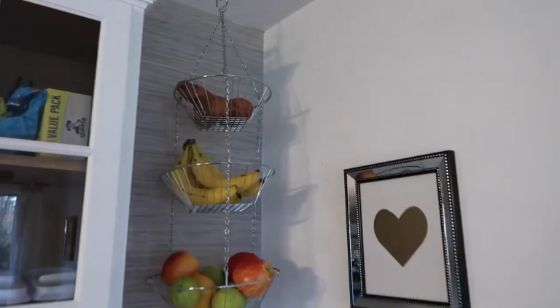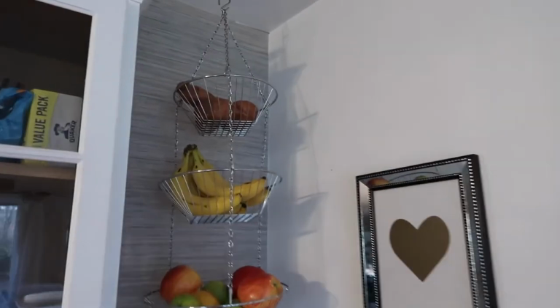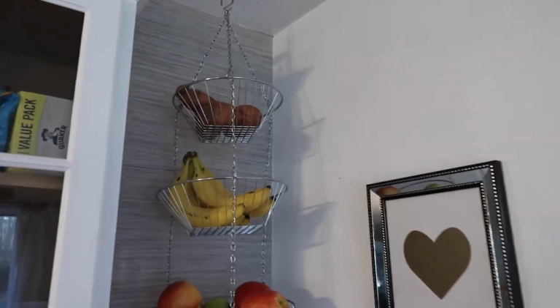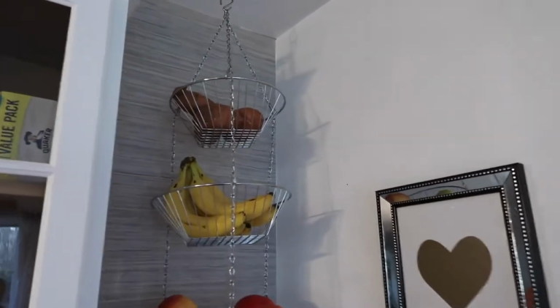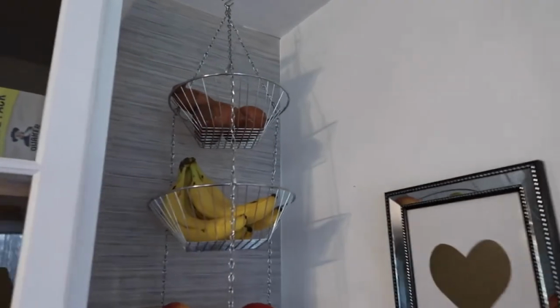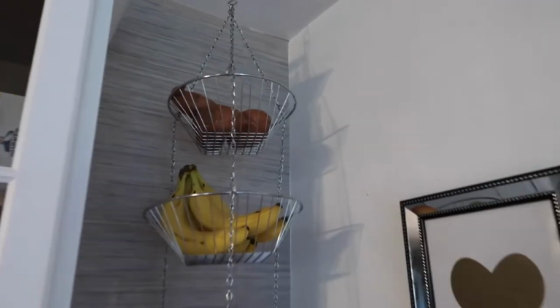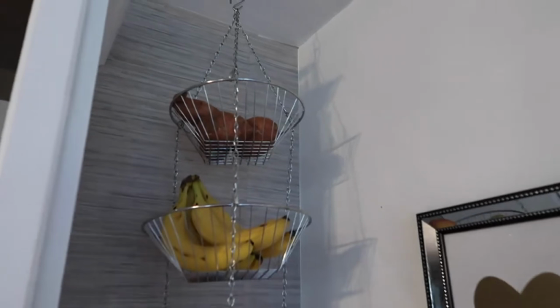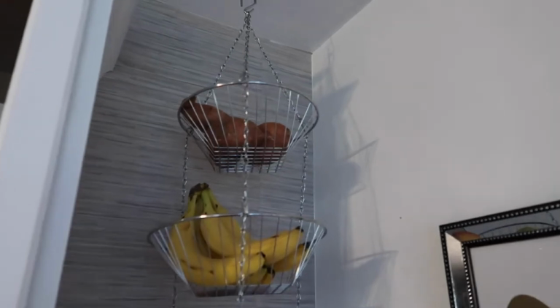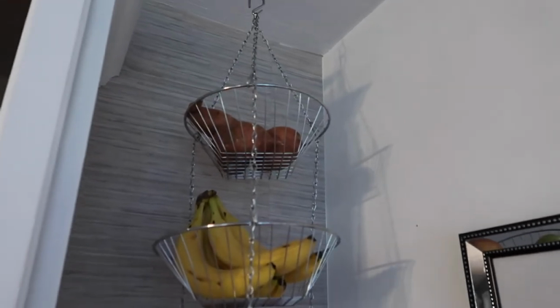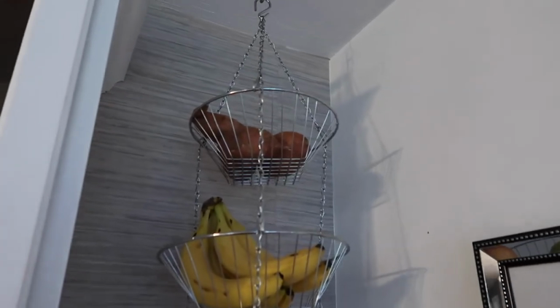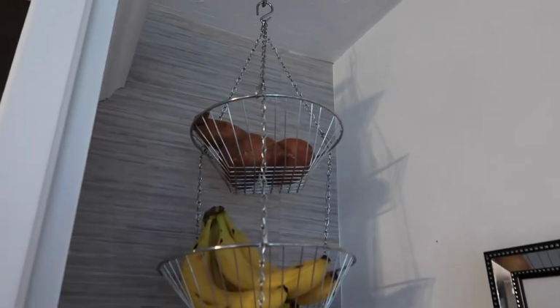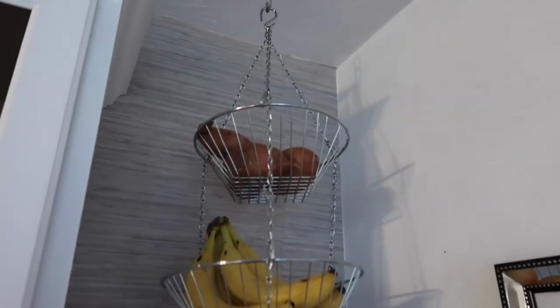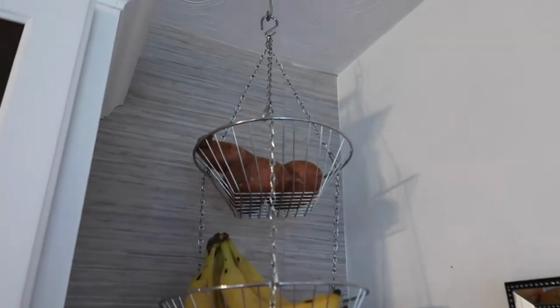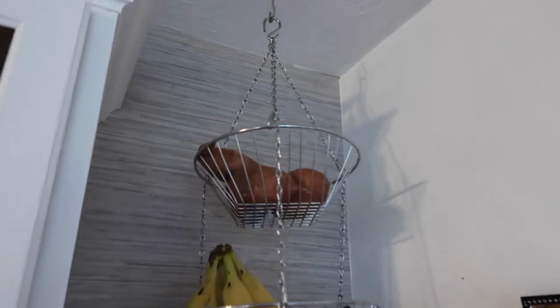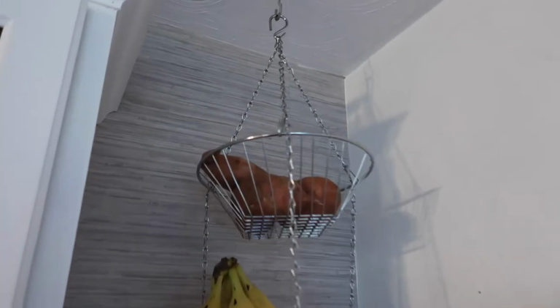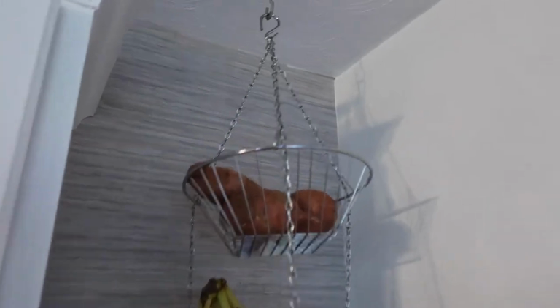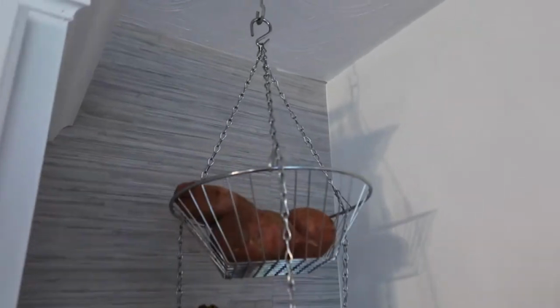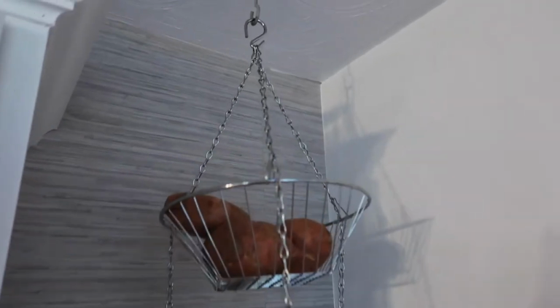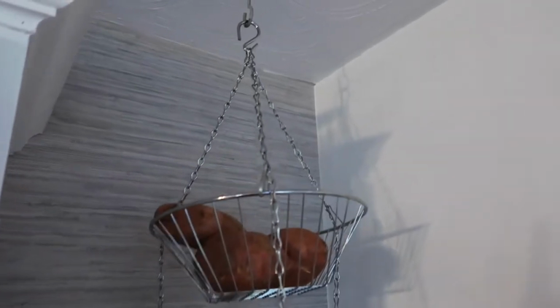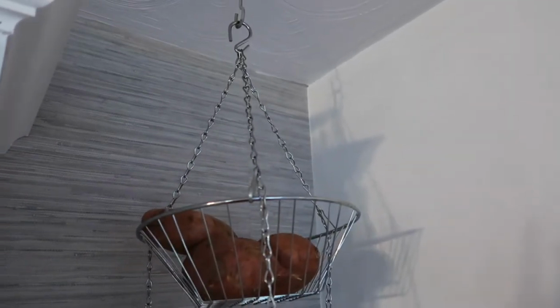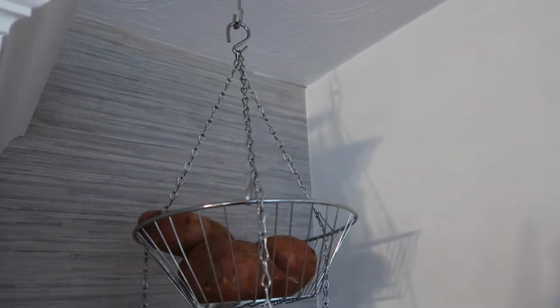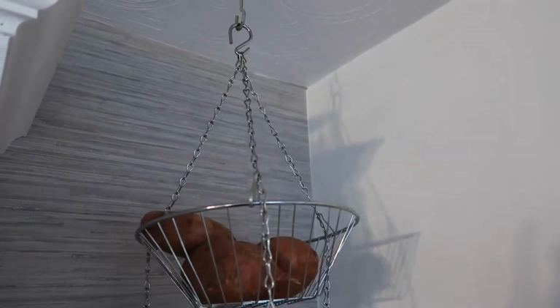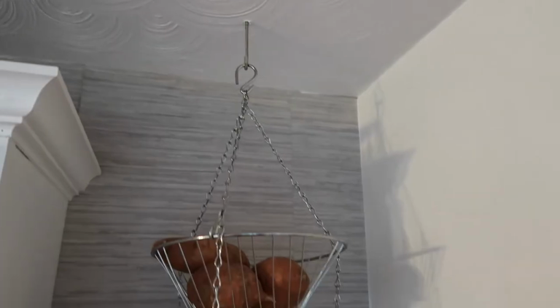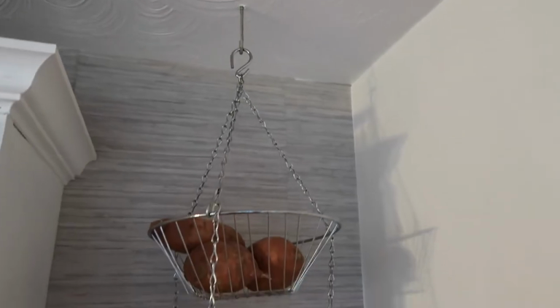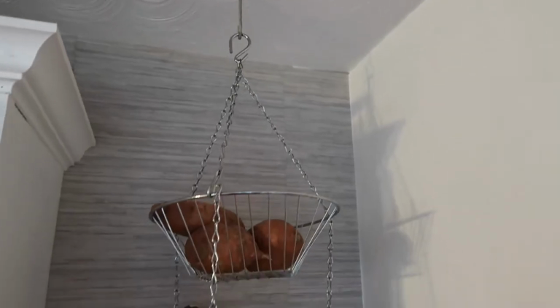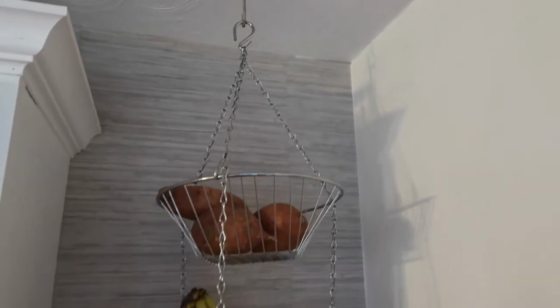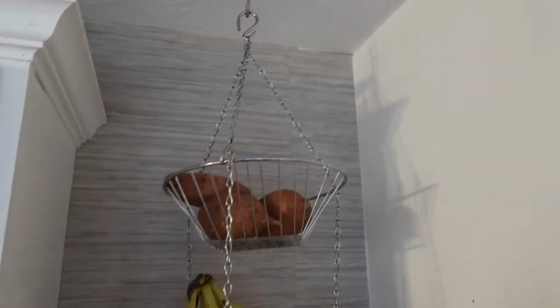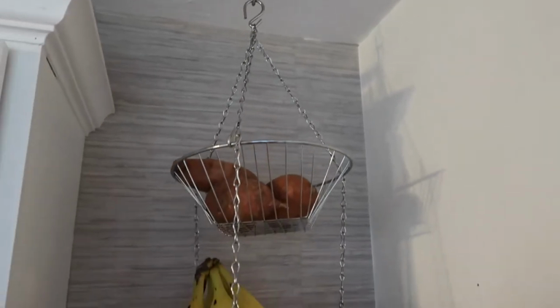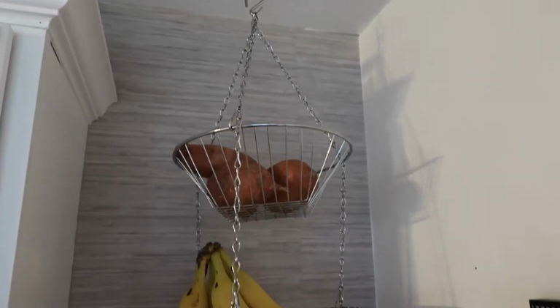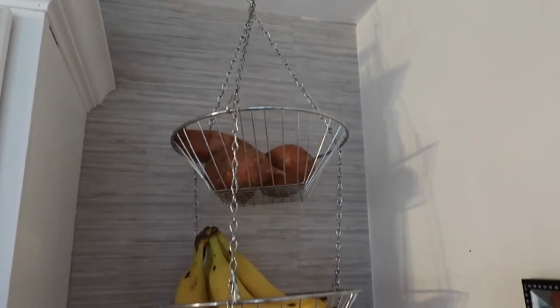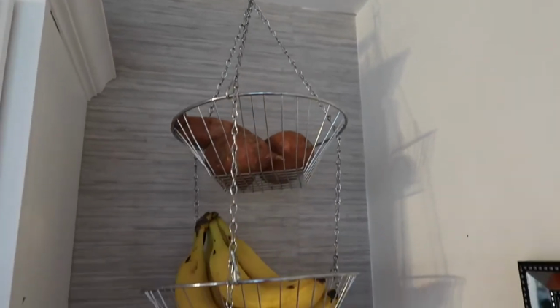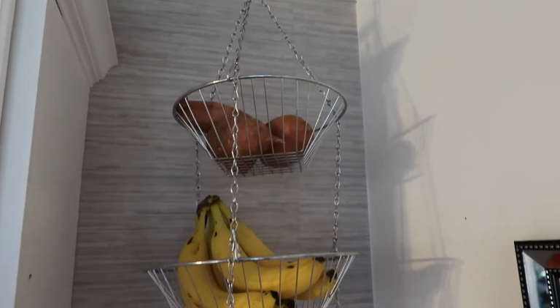One of the items is a hanging fruit basket — this is from Amazon.